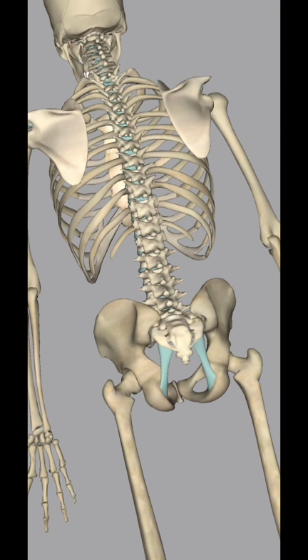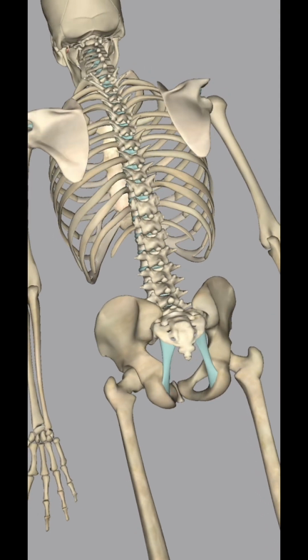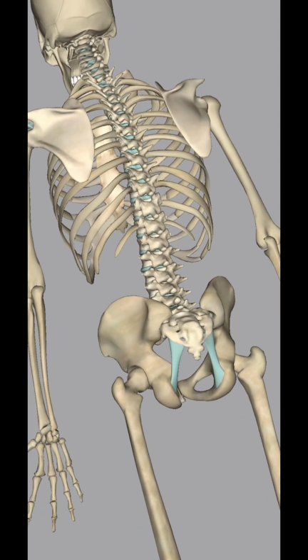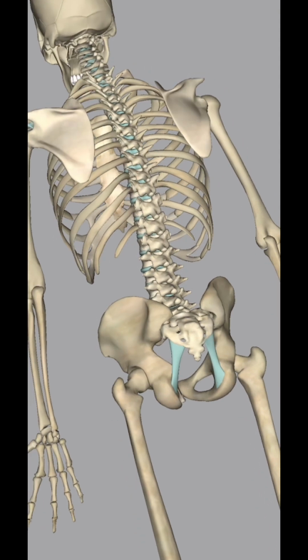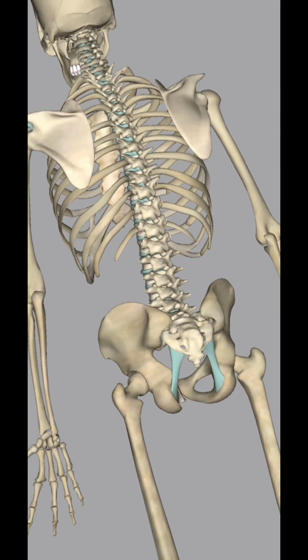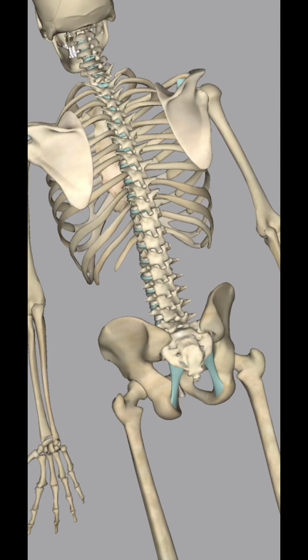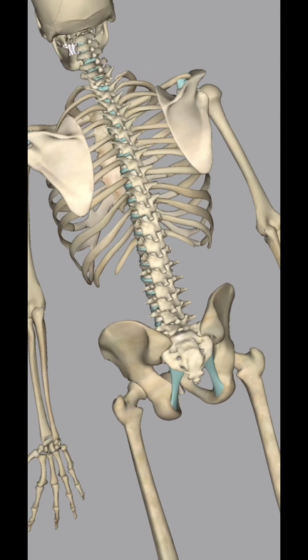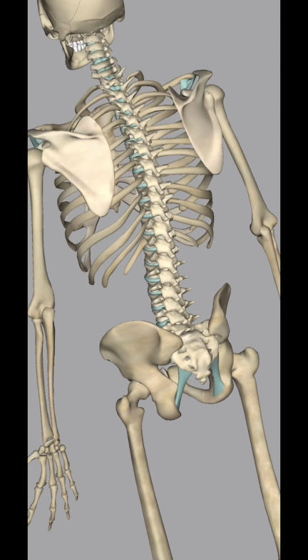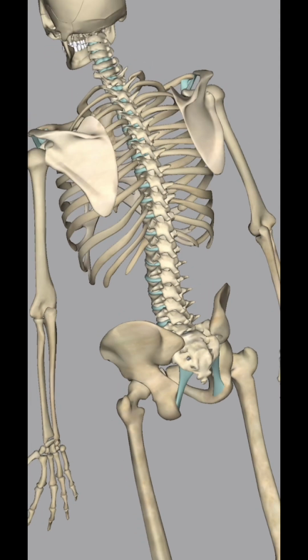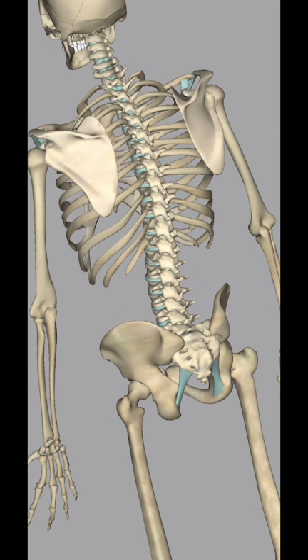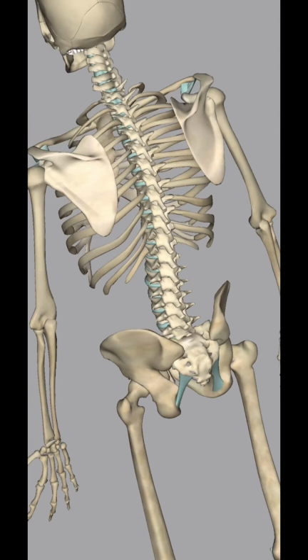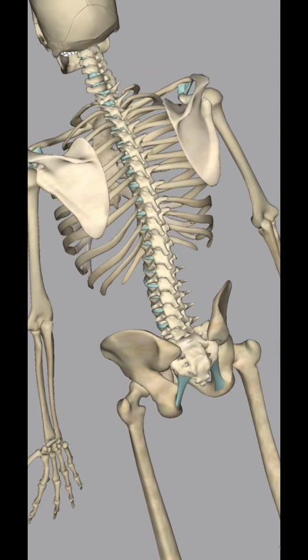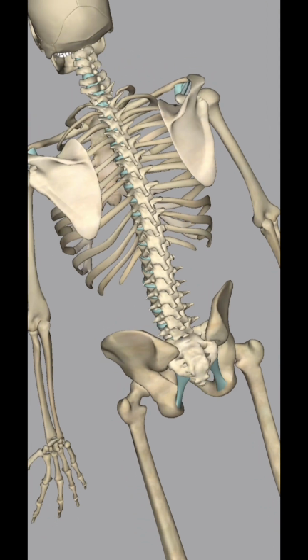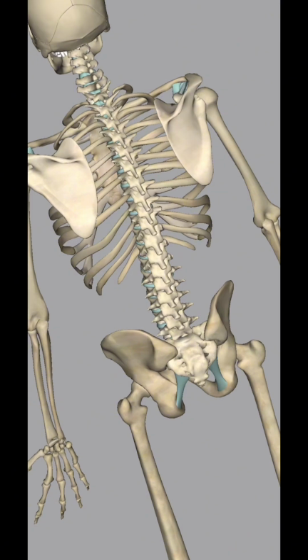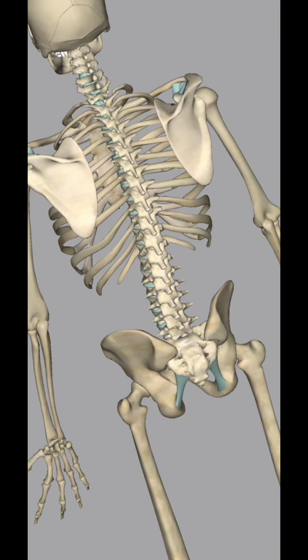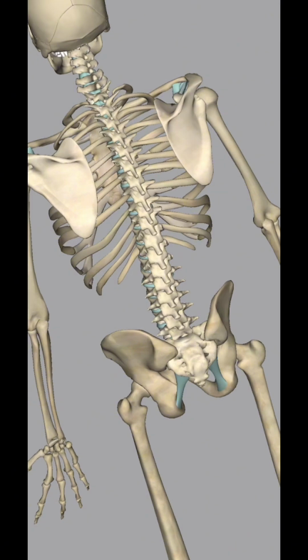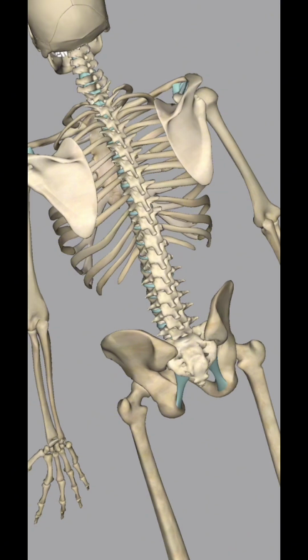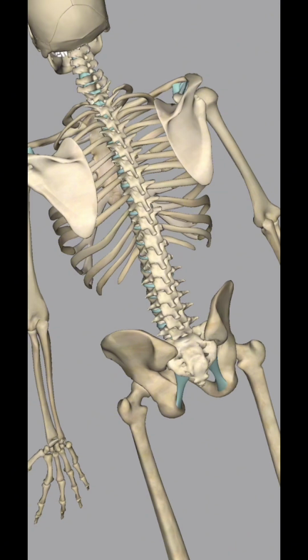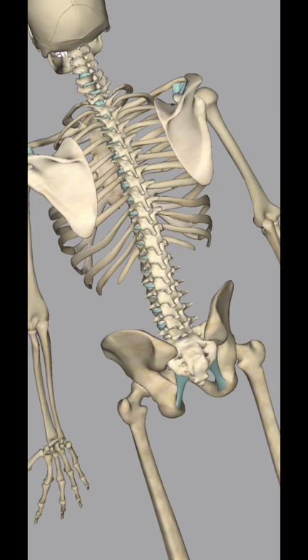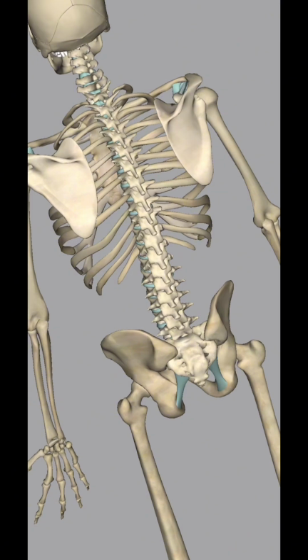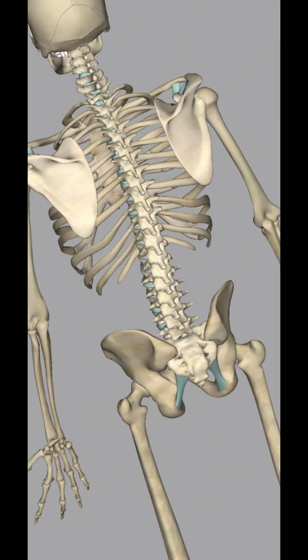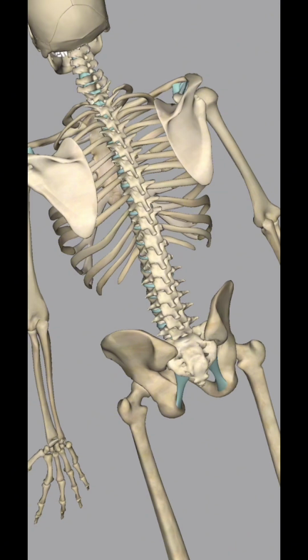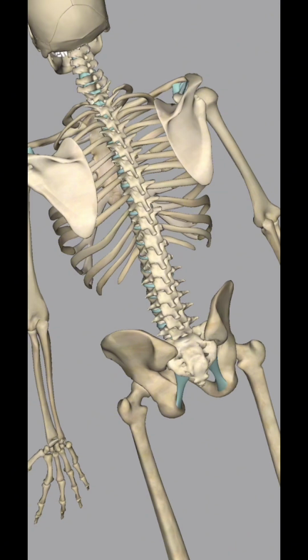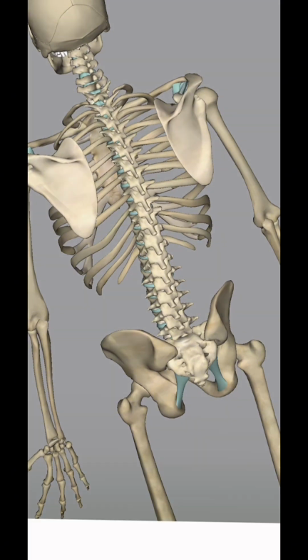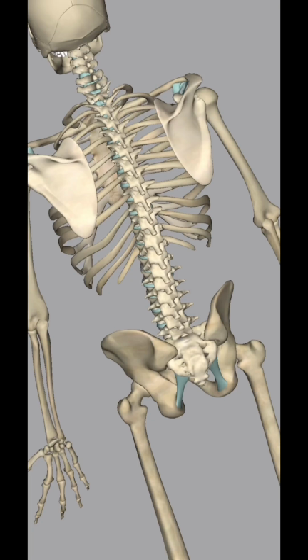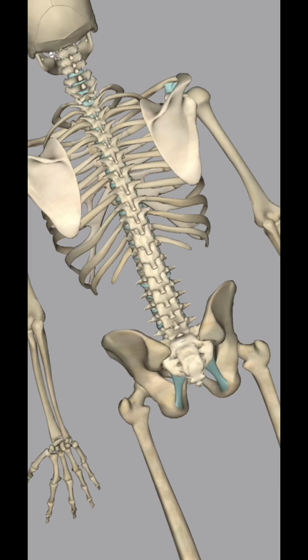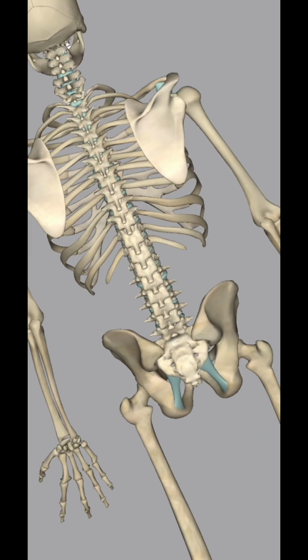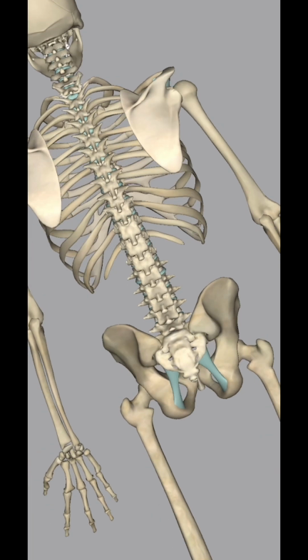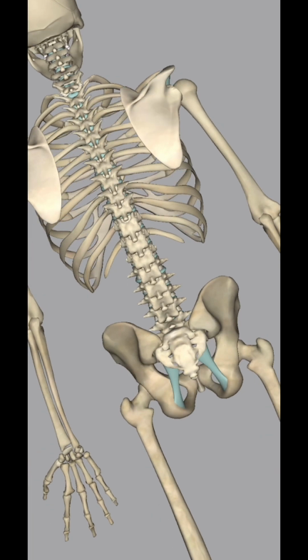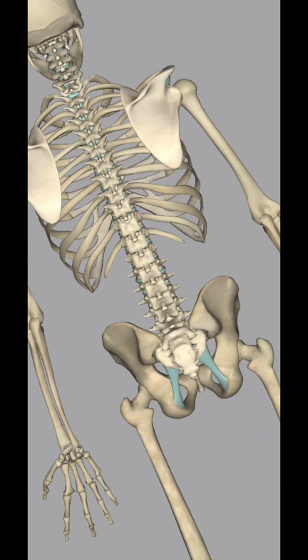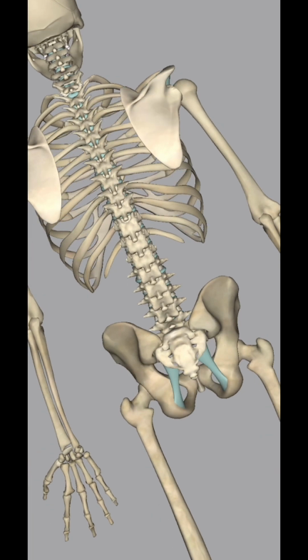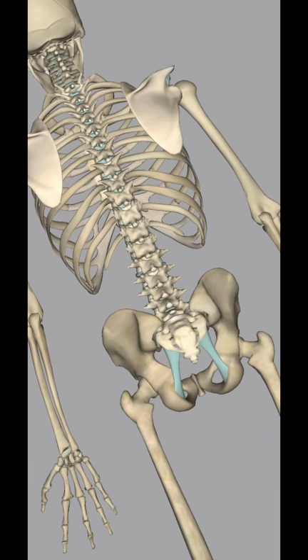Protecting vital organs and producing blood cells. The human body consists of 206 bones, each serving a specific function in the body.